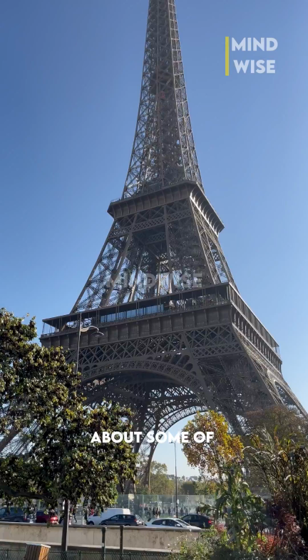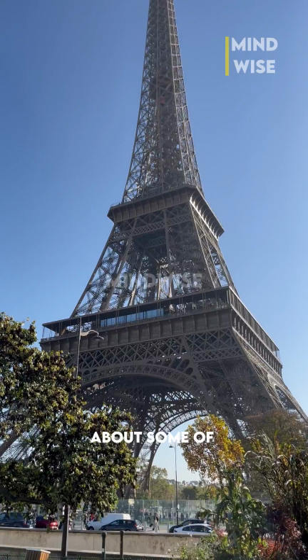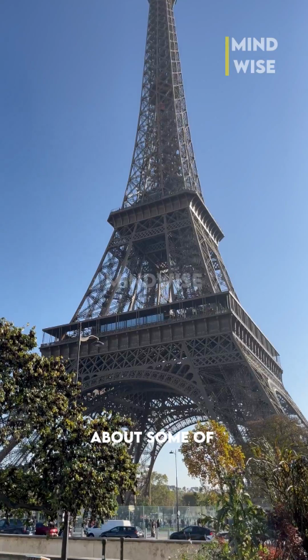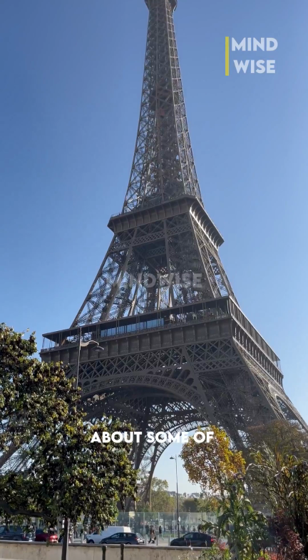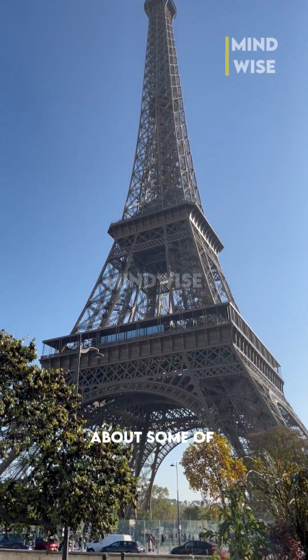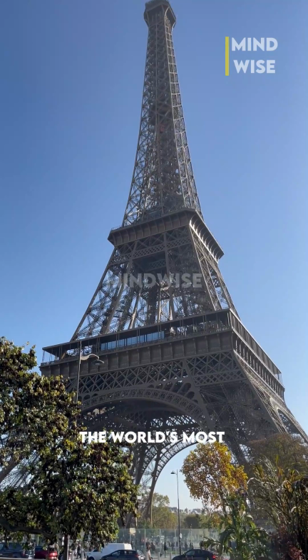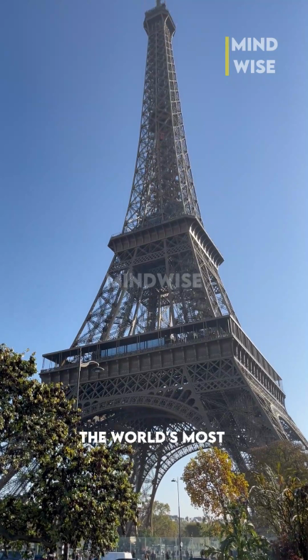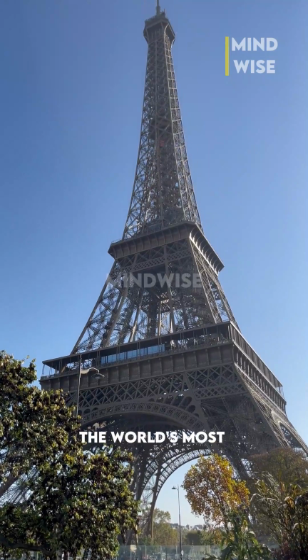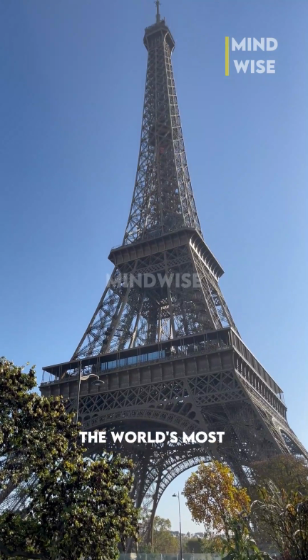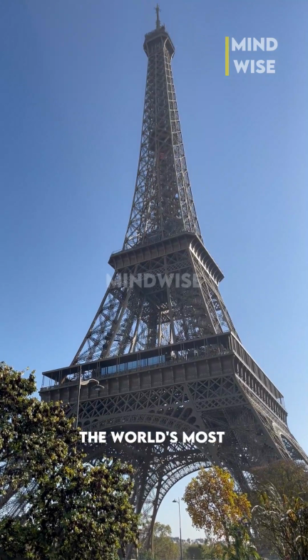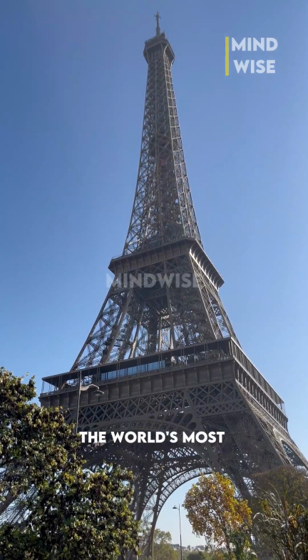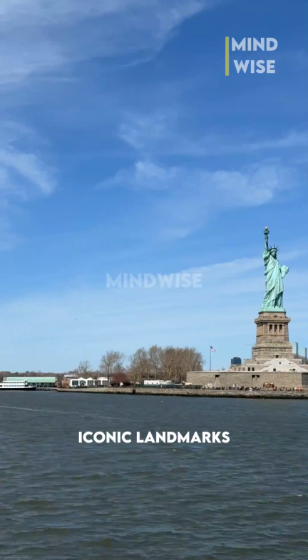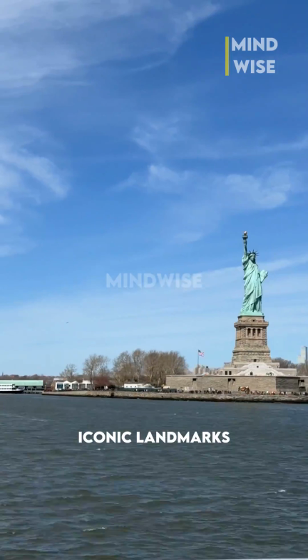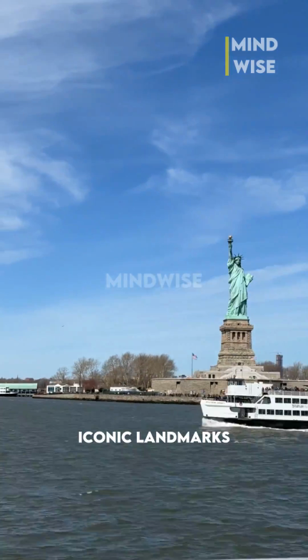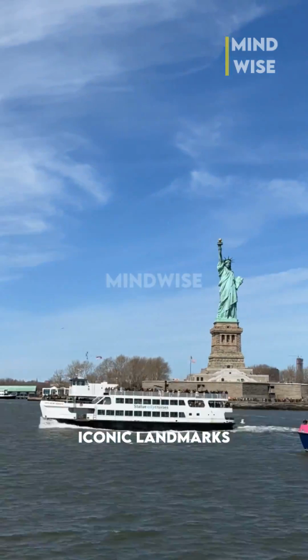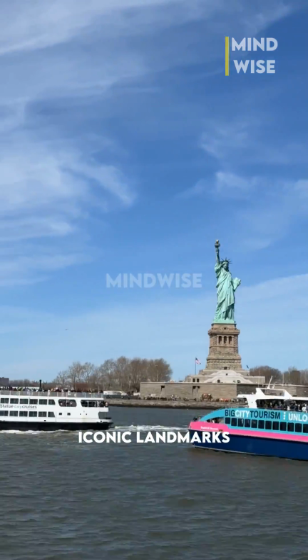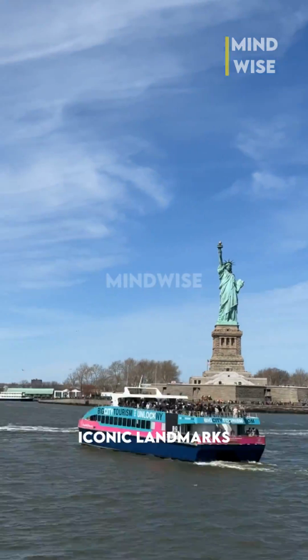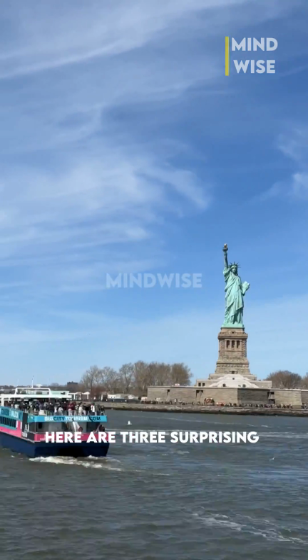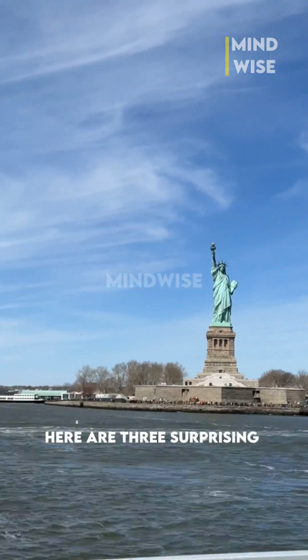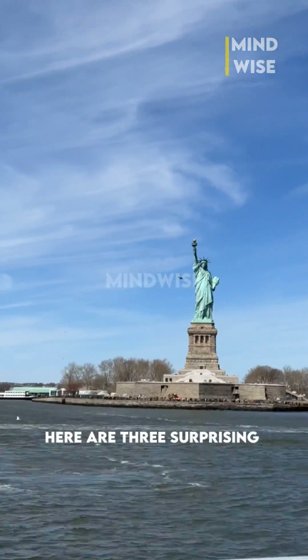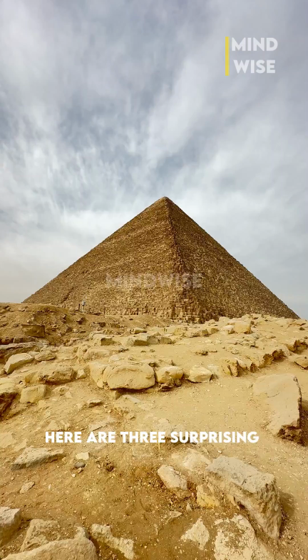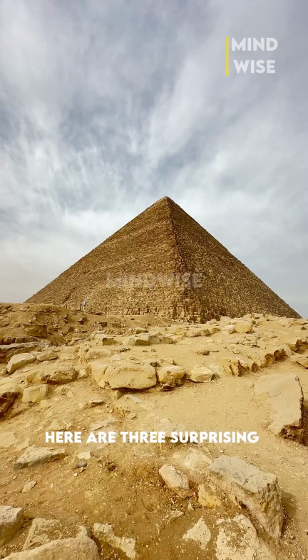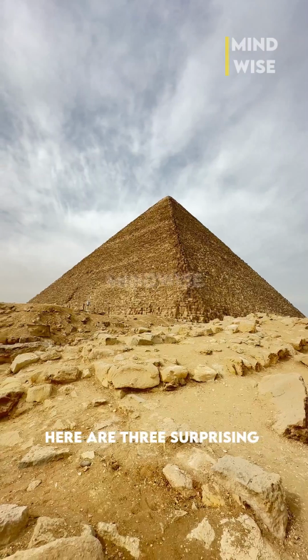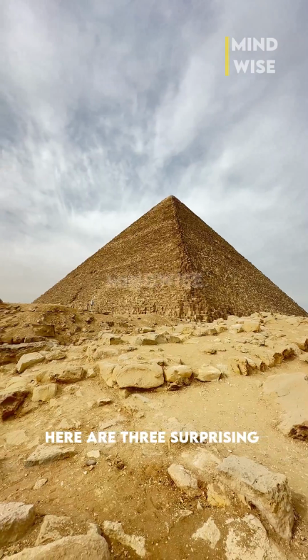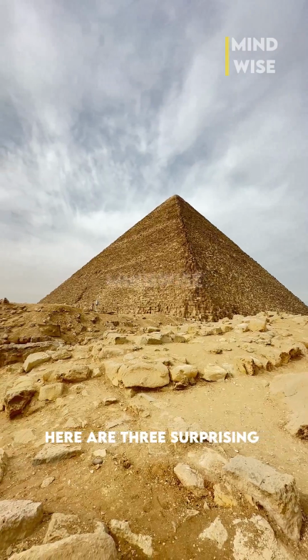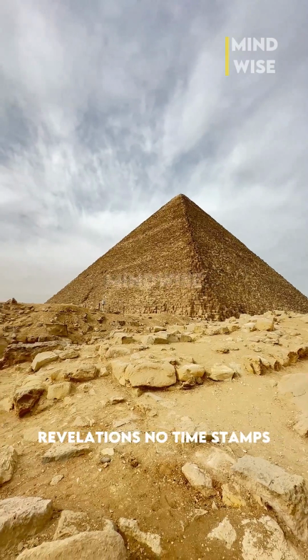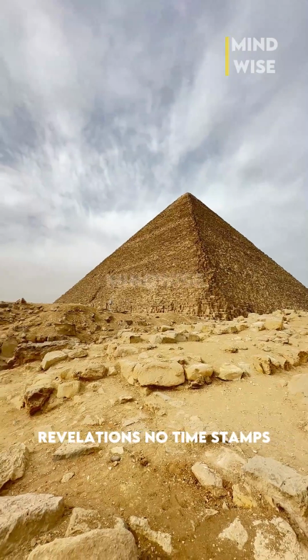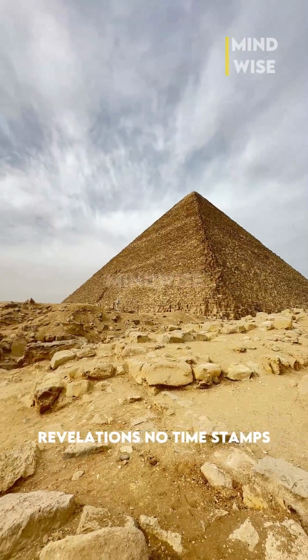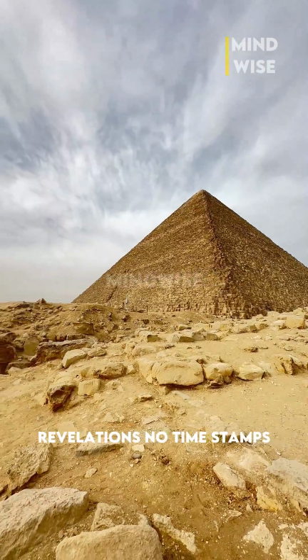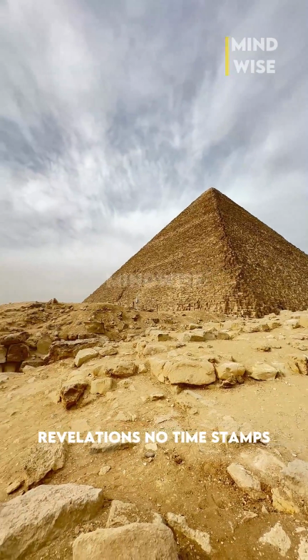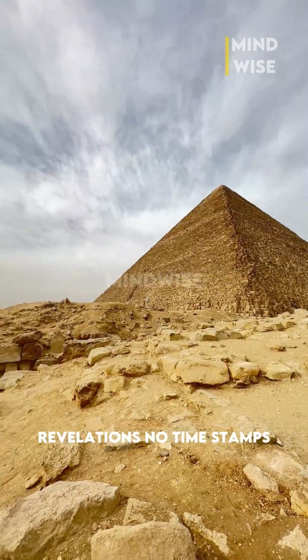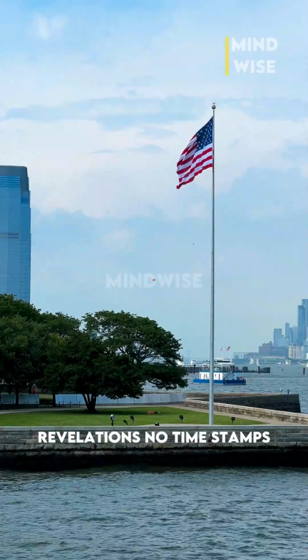Curious about some of the world's most iconic landmarks? Here are three surprising revelations.